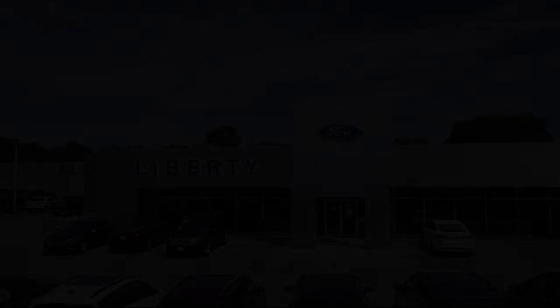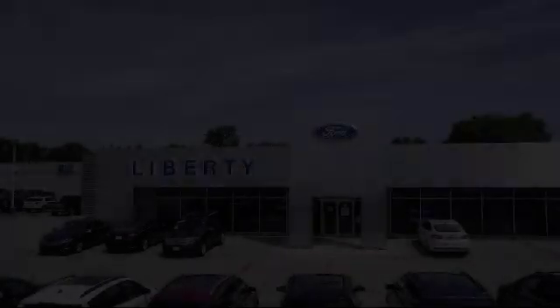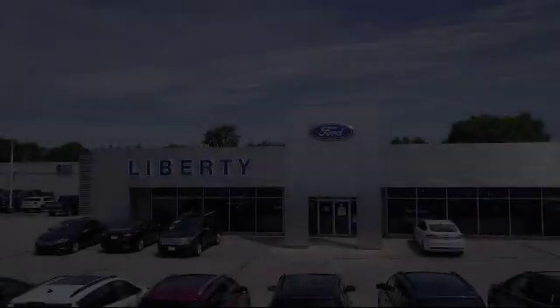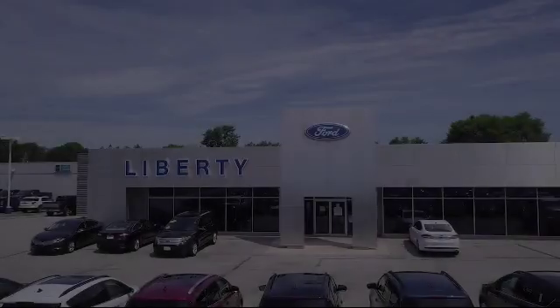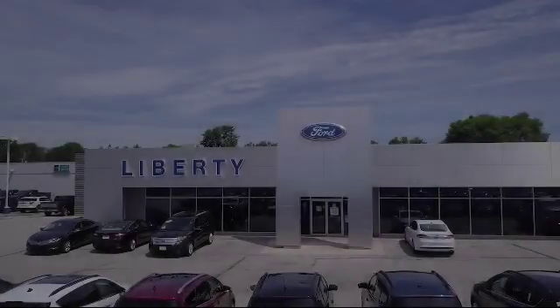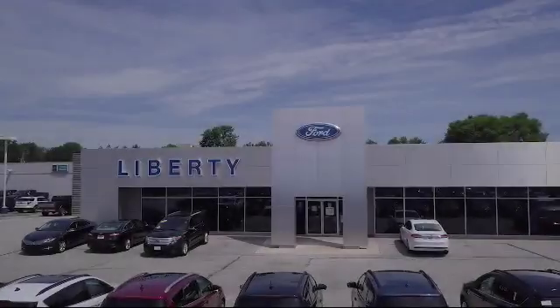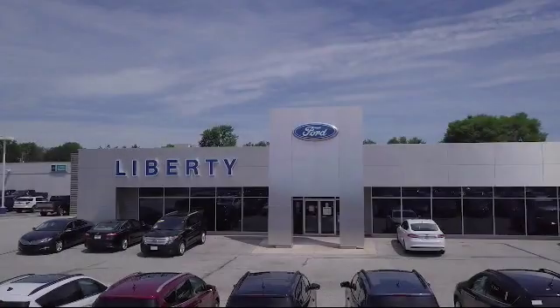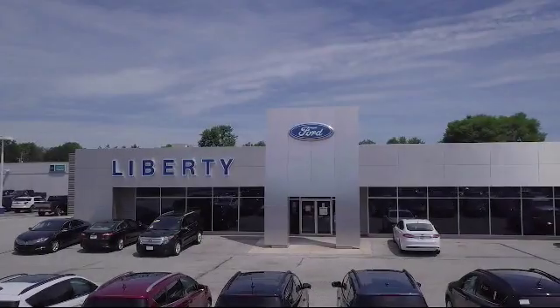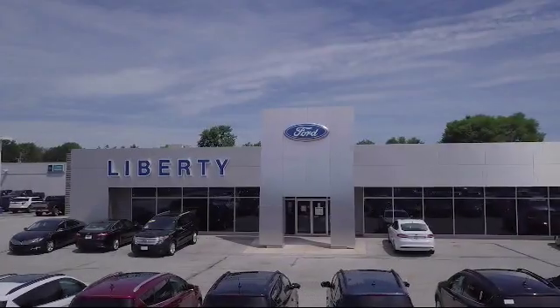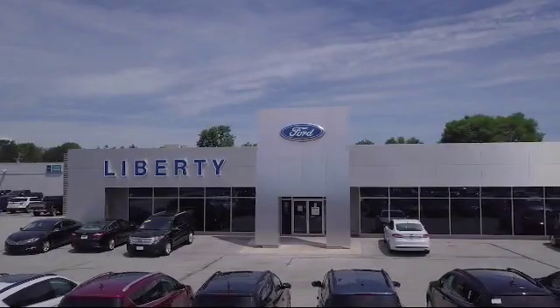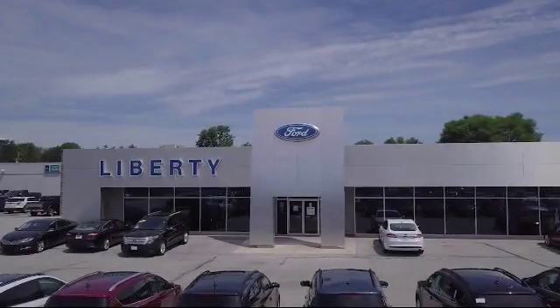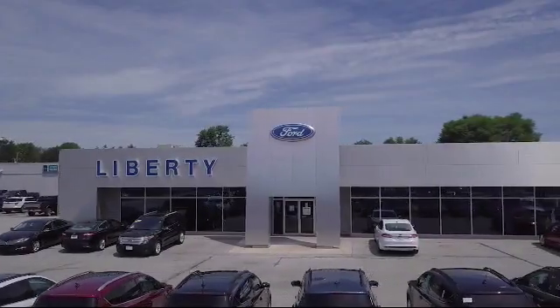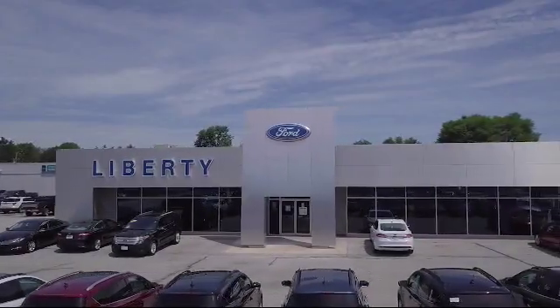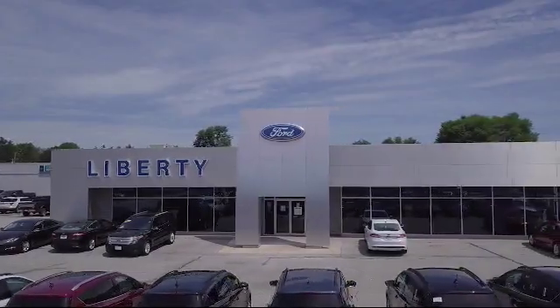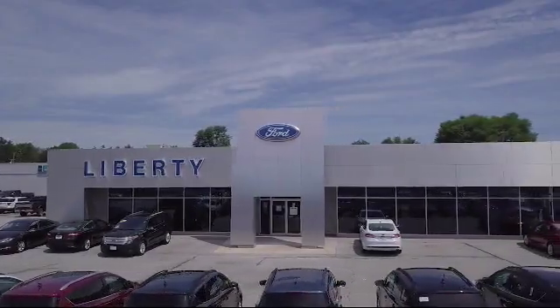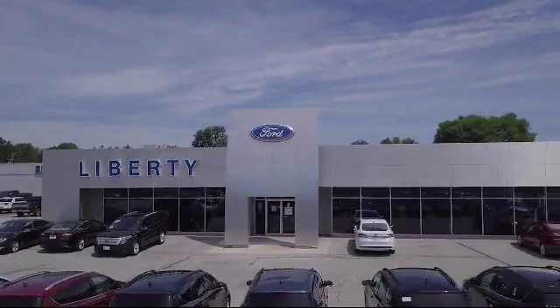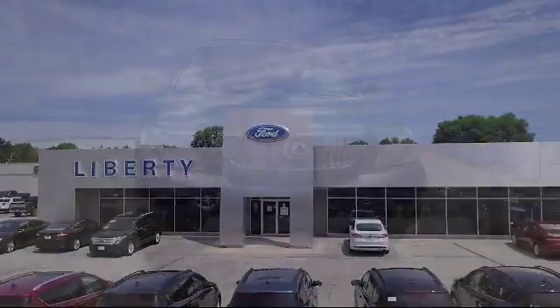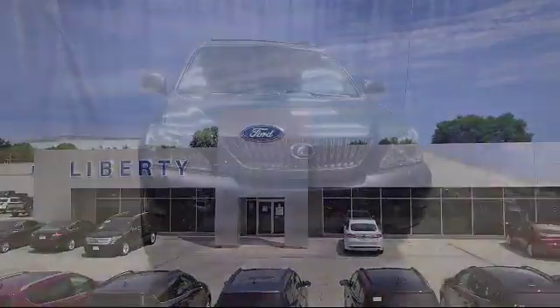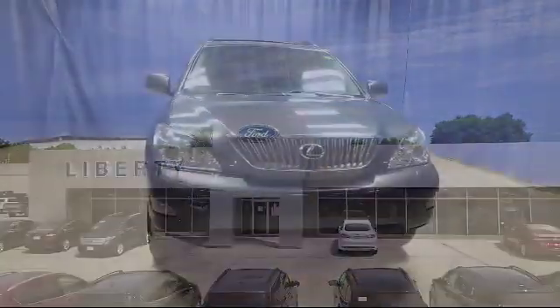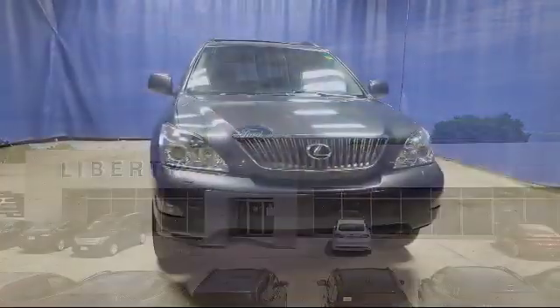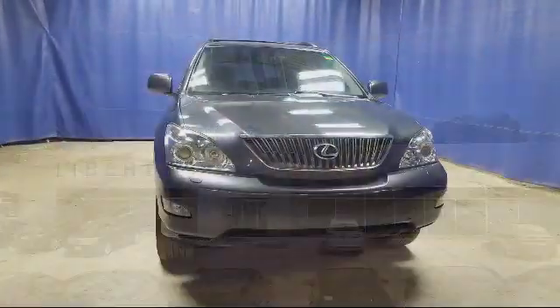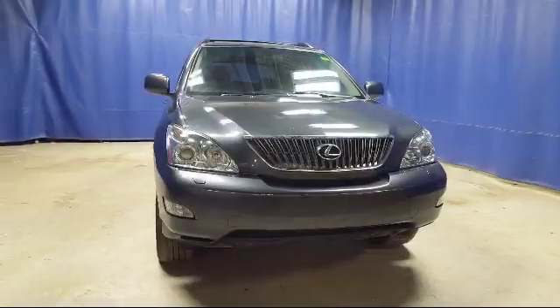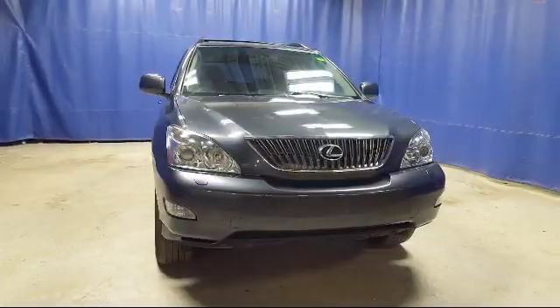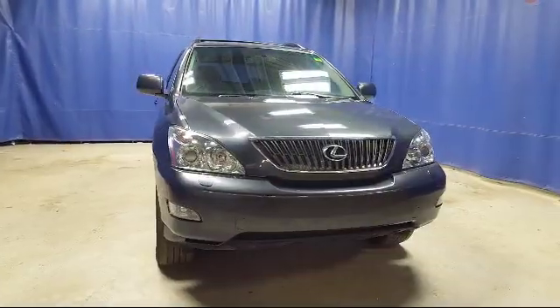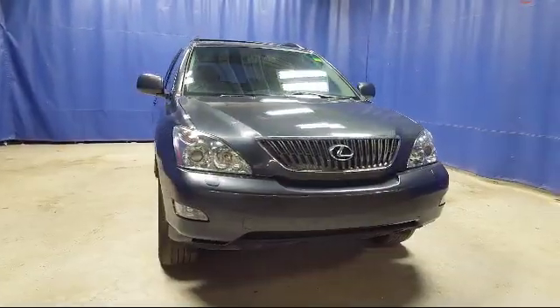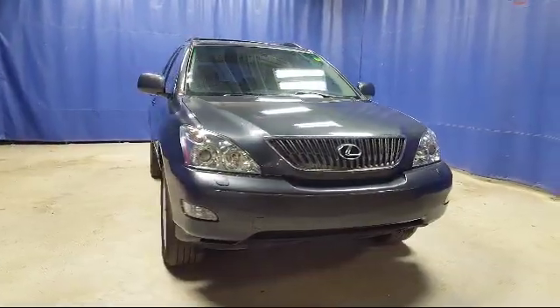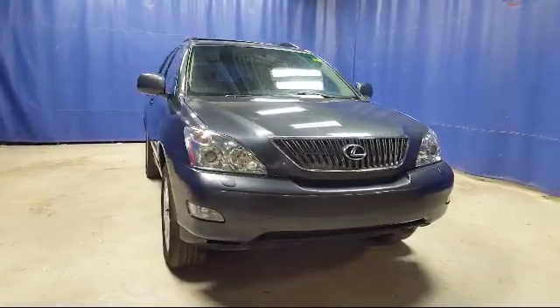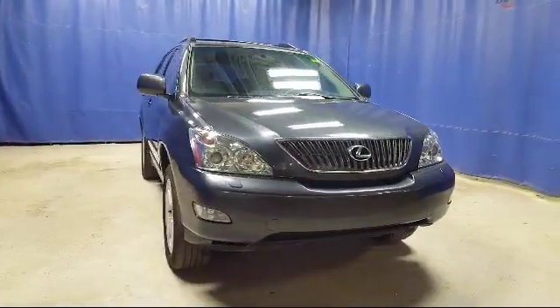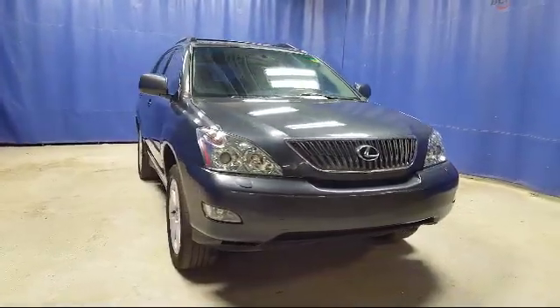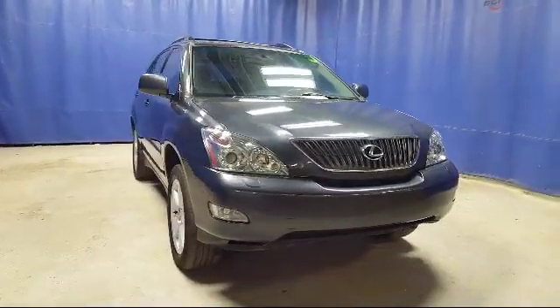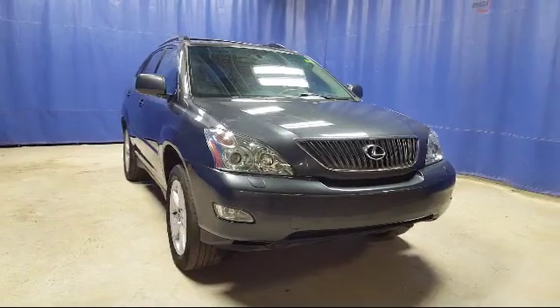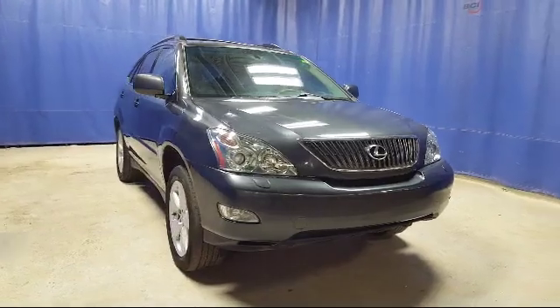Welcome to Liberty Ford Parma Heights, and here's a look at another one of our great vehicles from our inventory.